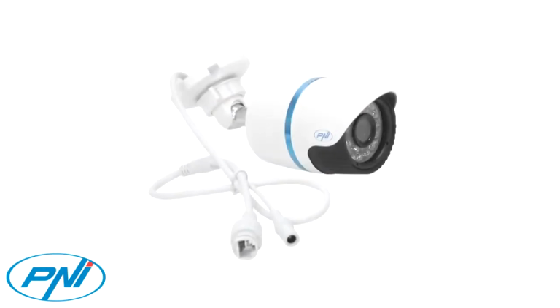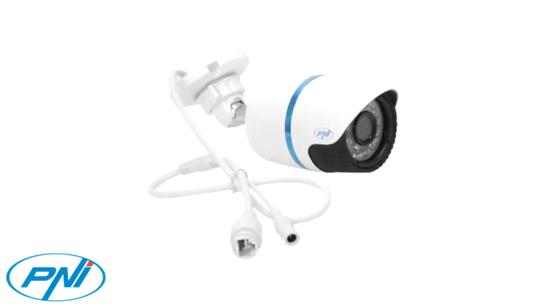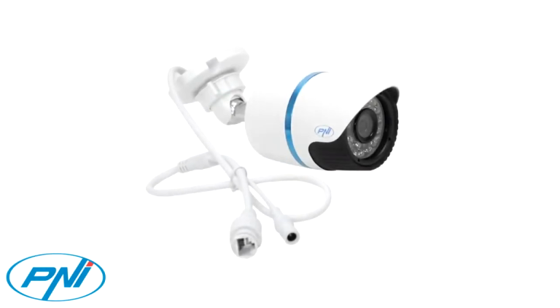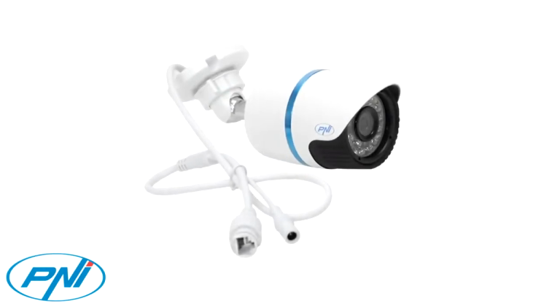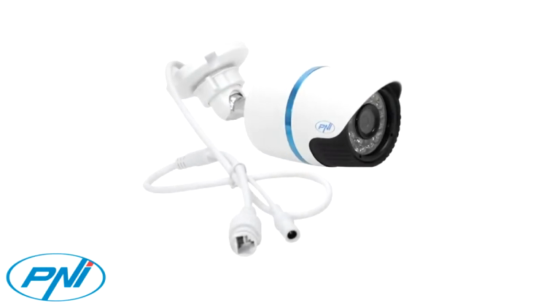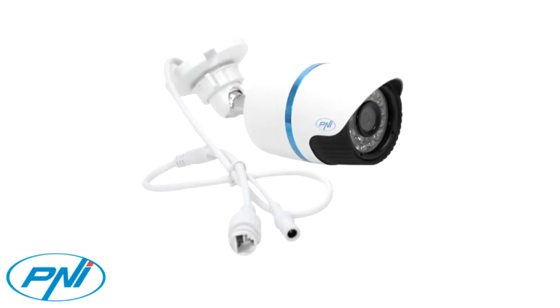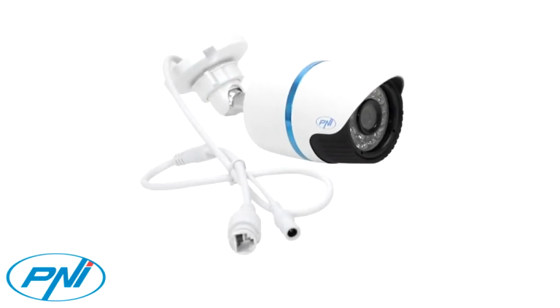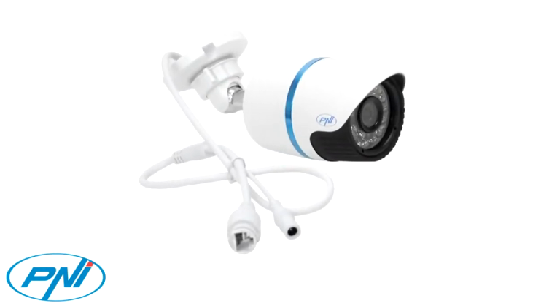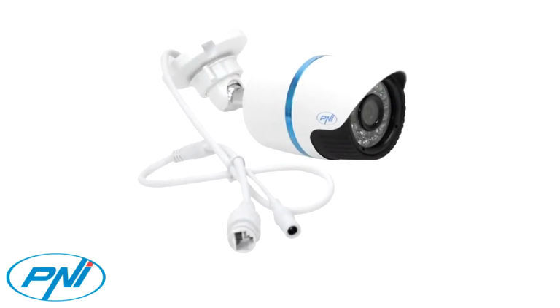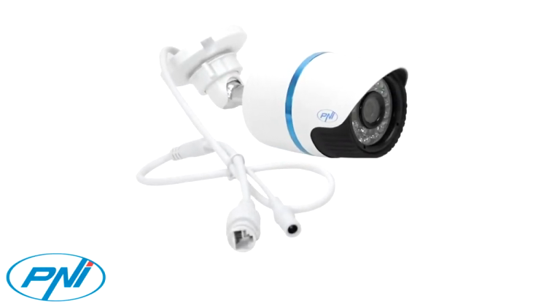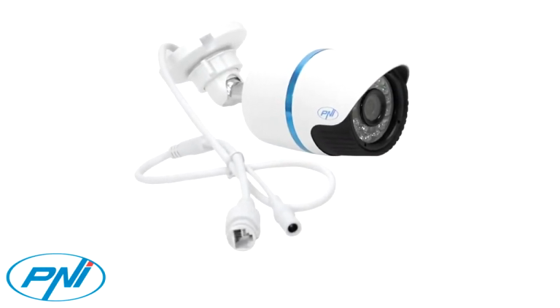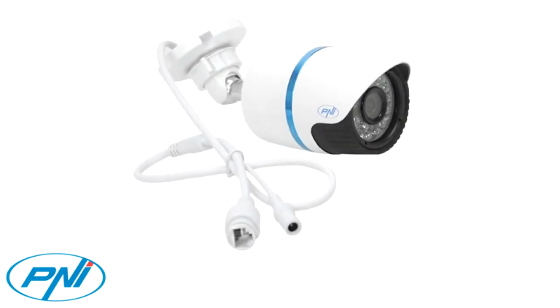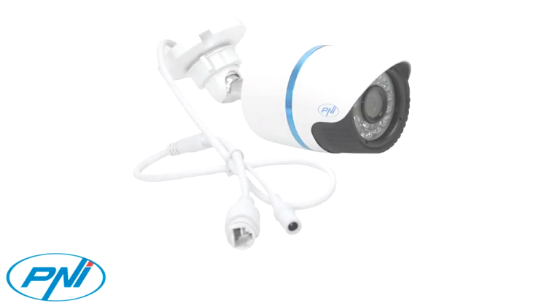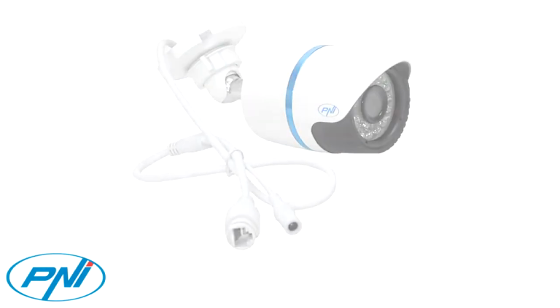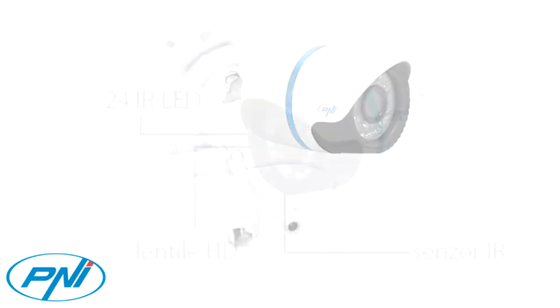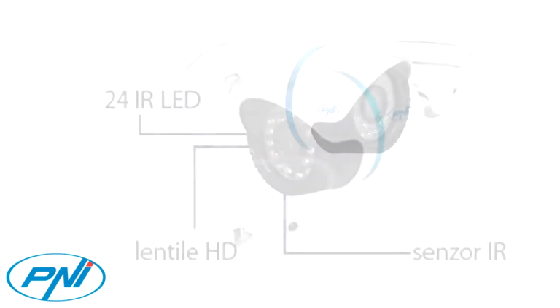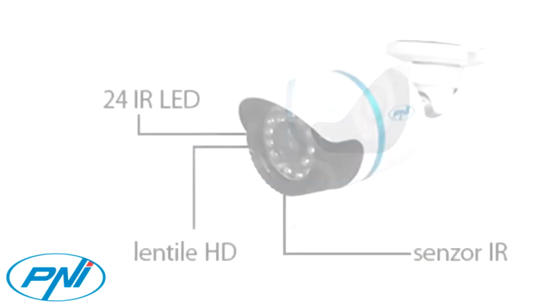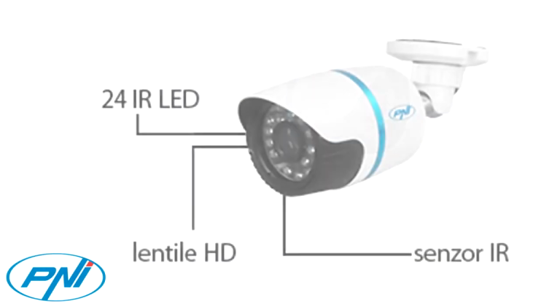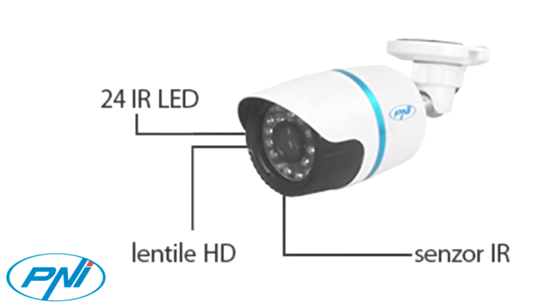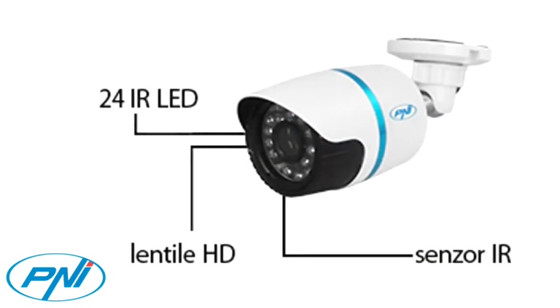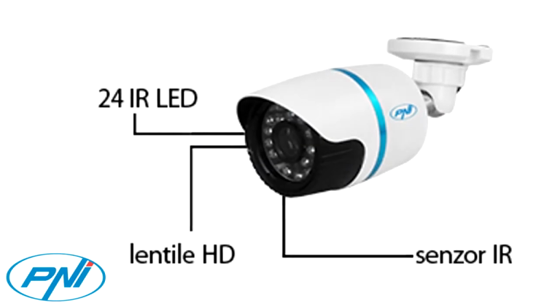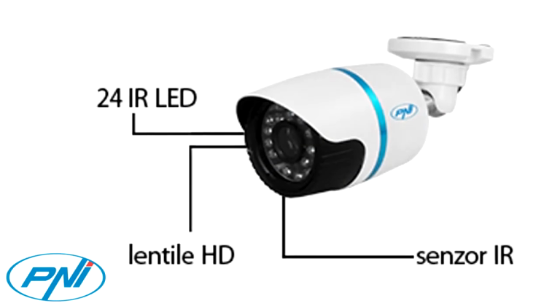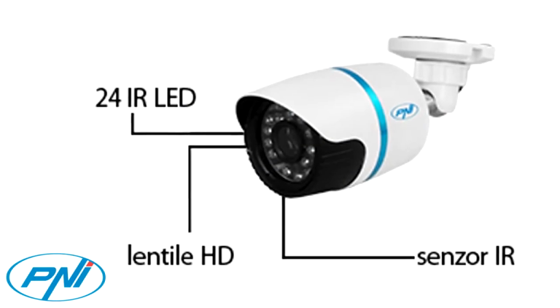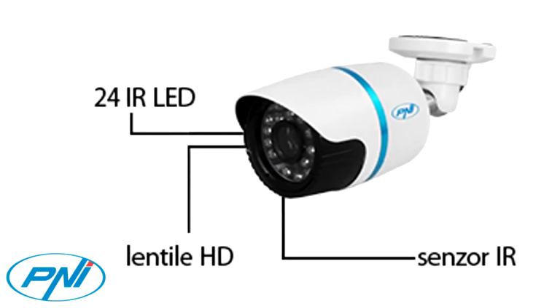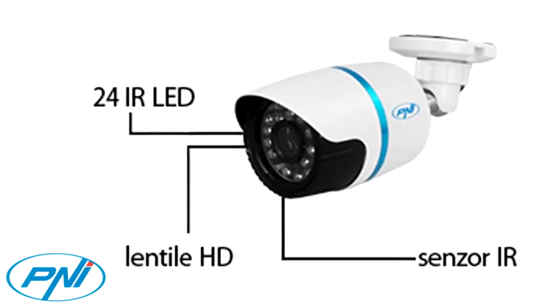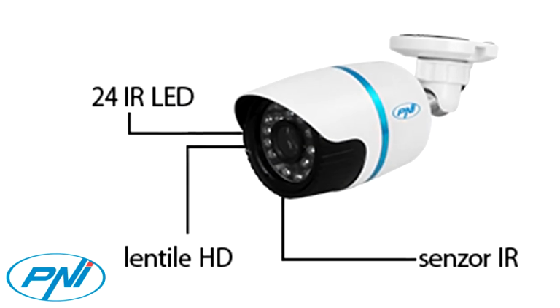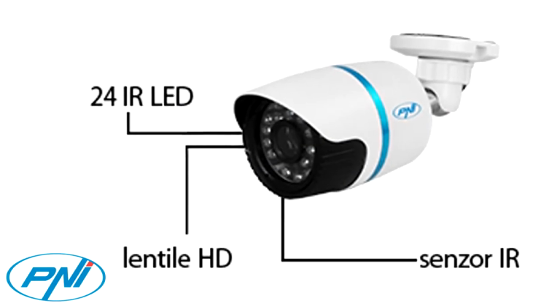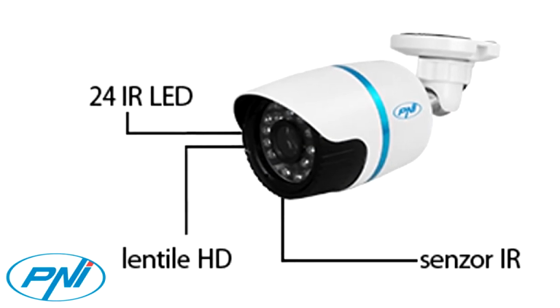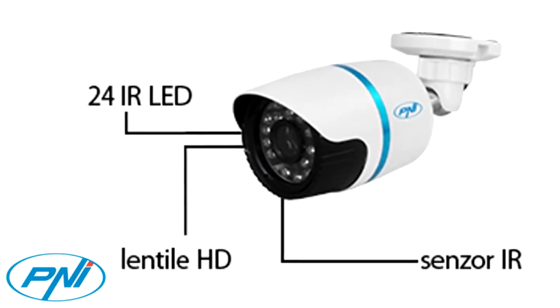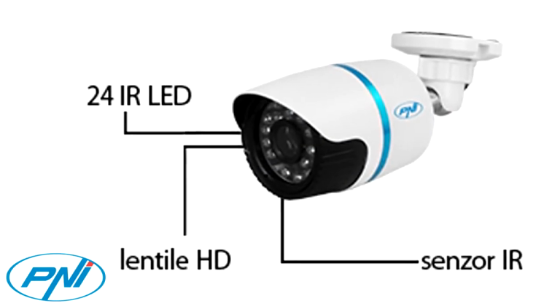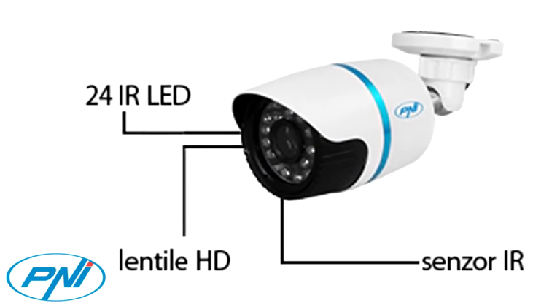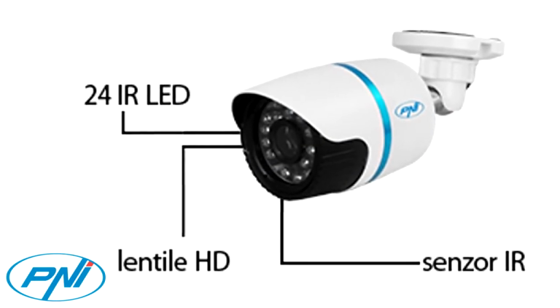It can be used for surveillance of homes, offices, factories, shops, hospitals, and more.